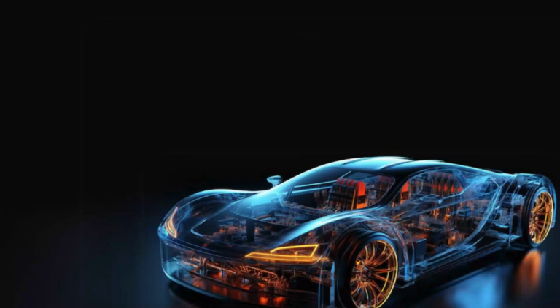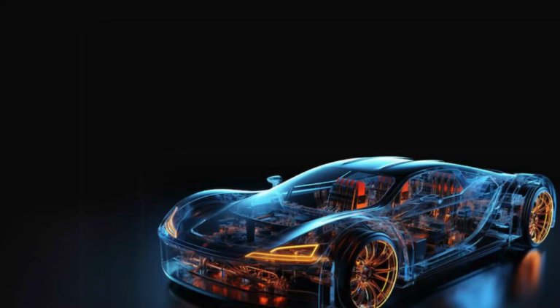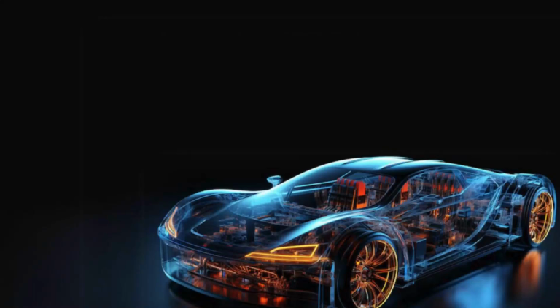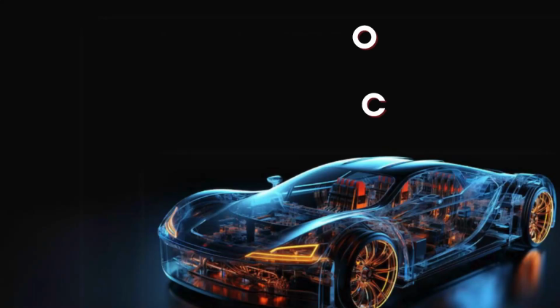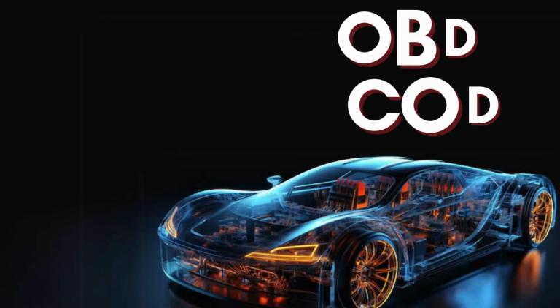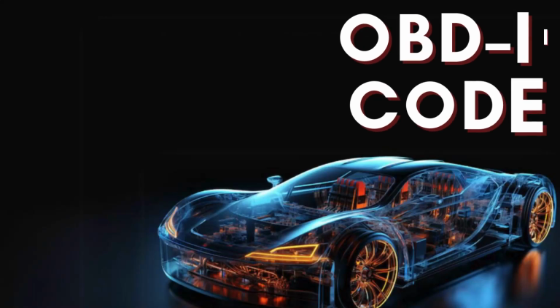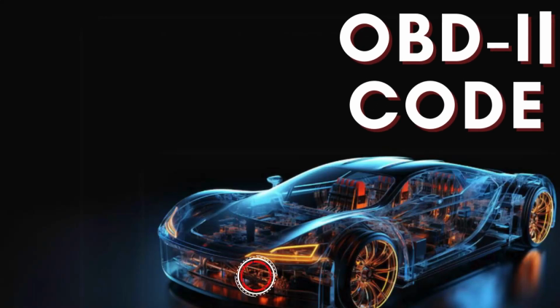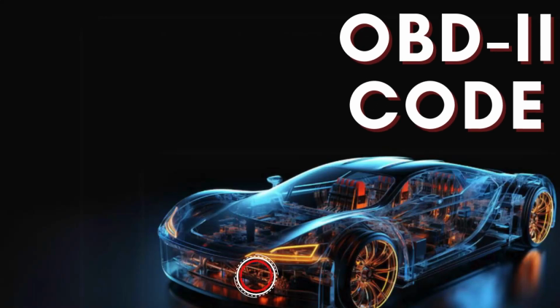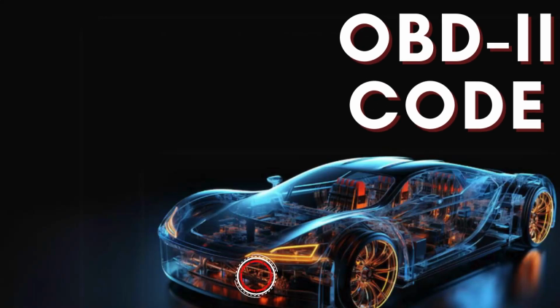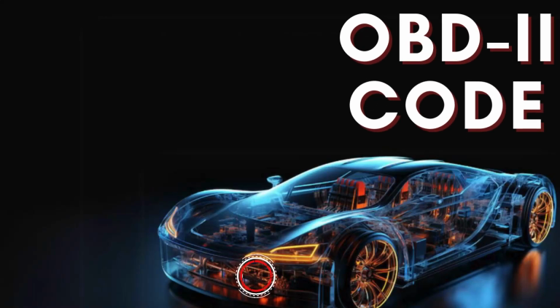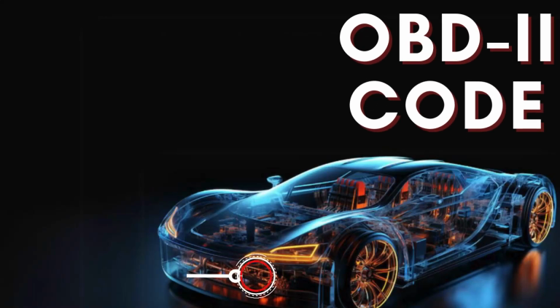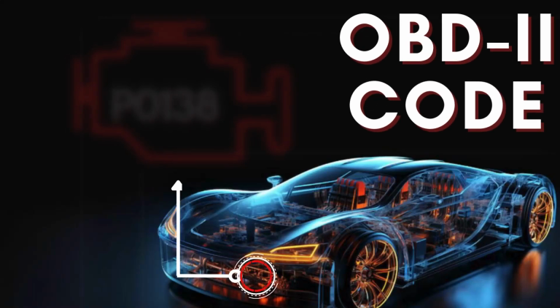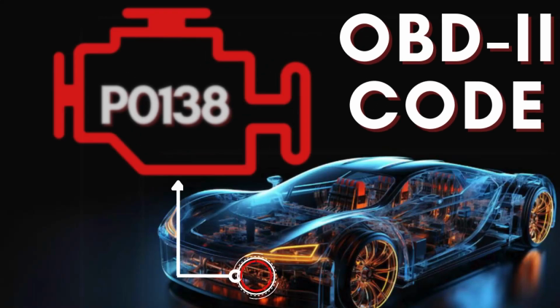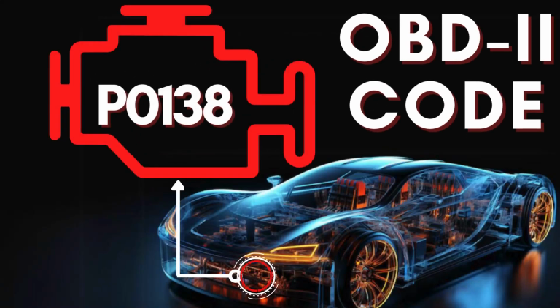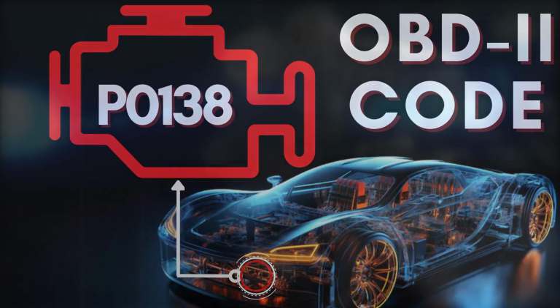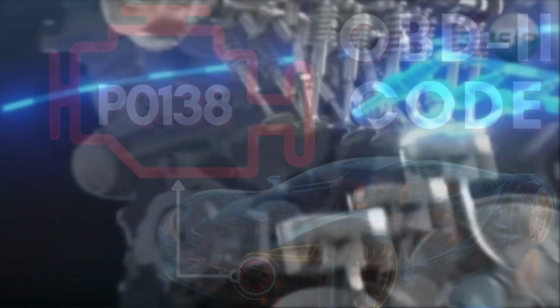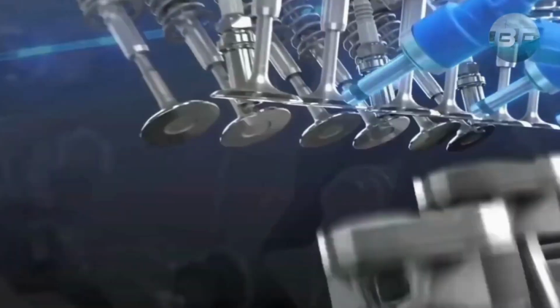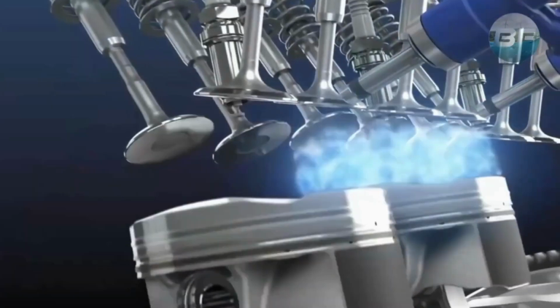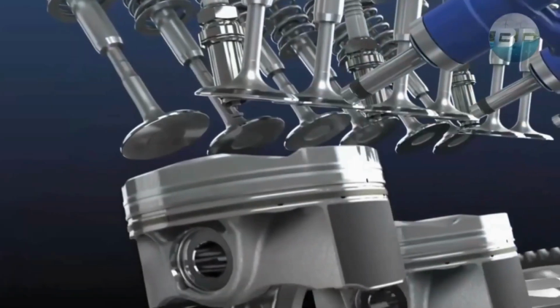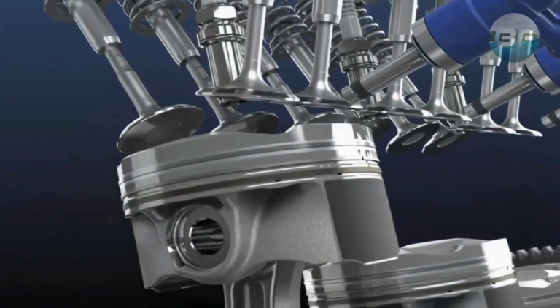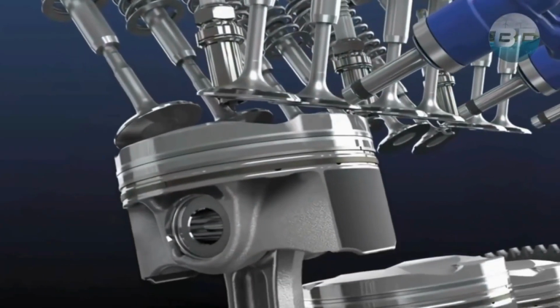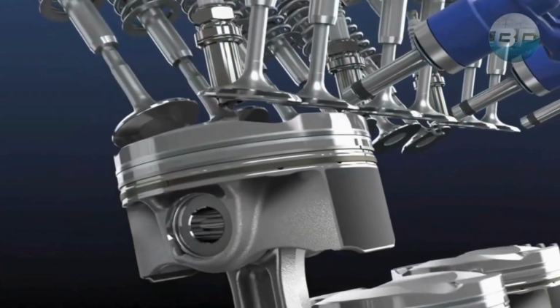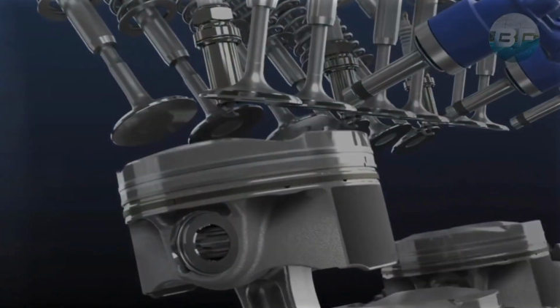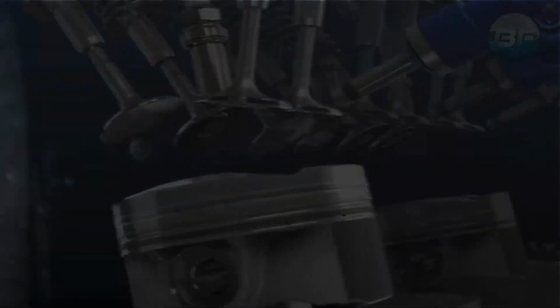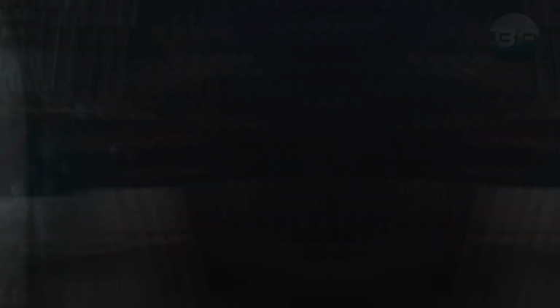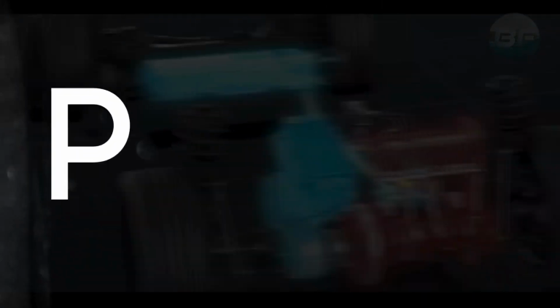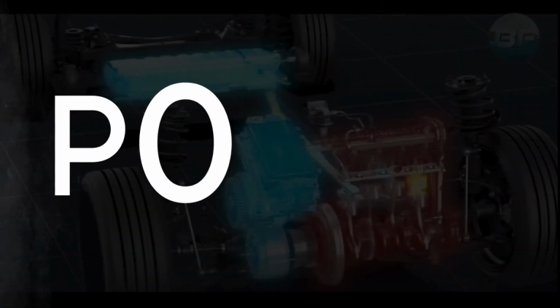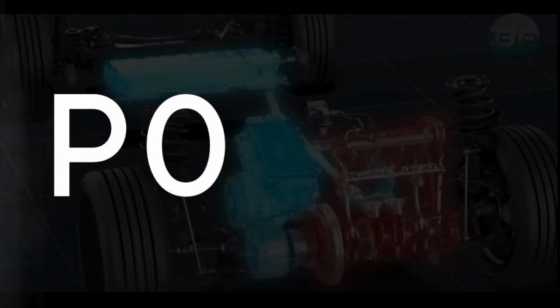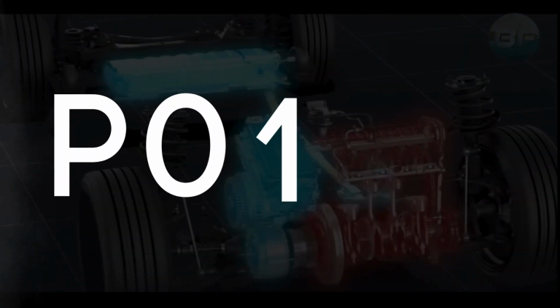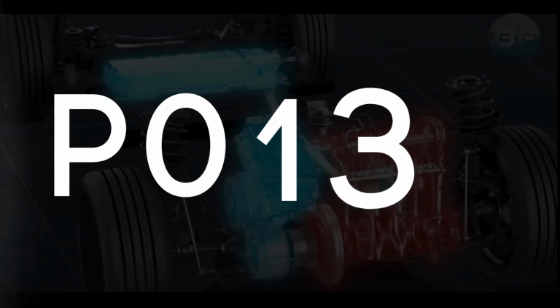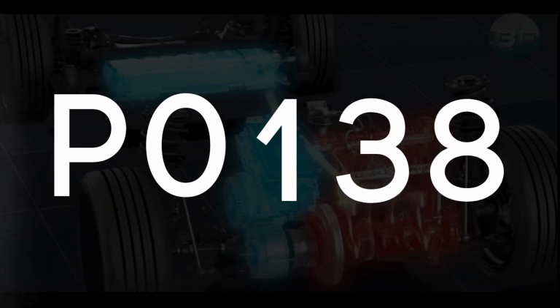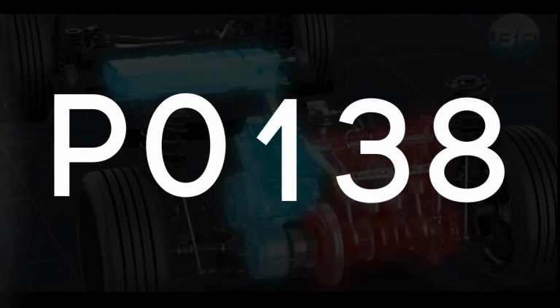Hey there! In this video, we're diving into everything you need to know about OBD-2 Trouble Code P0138.